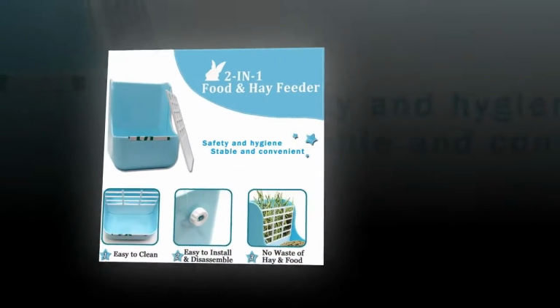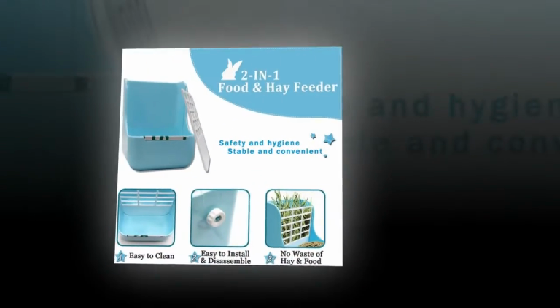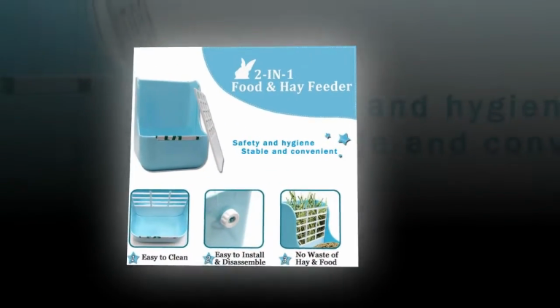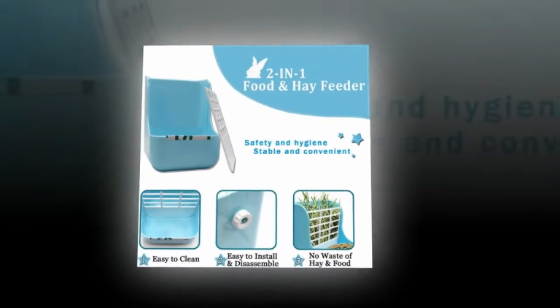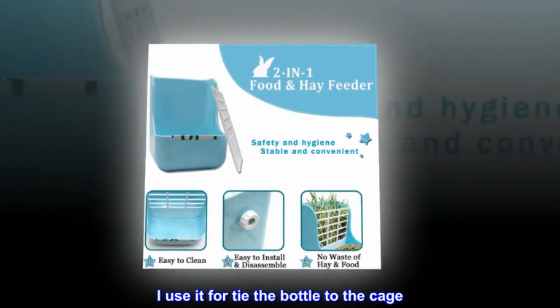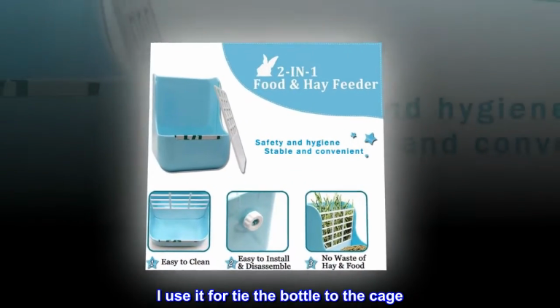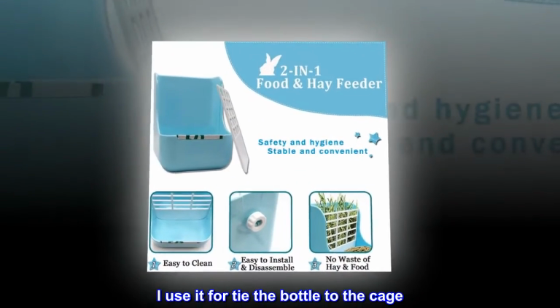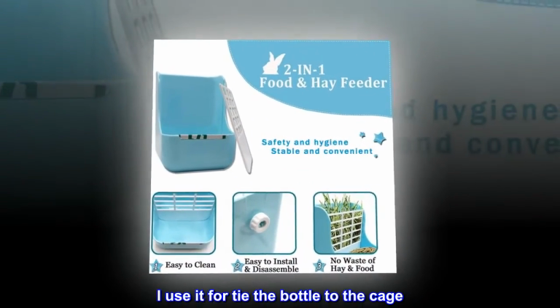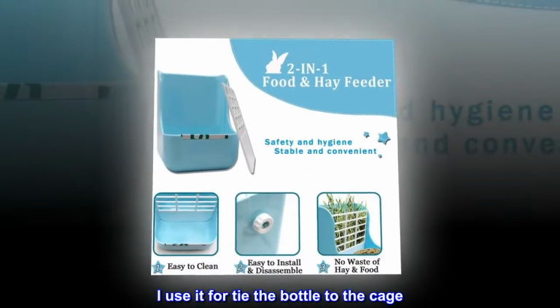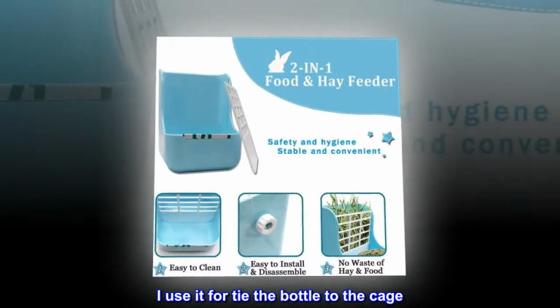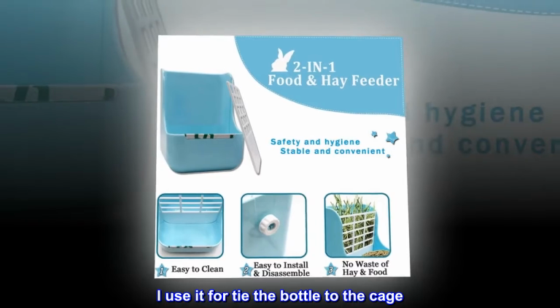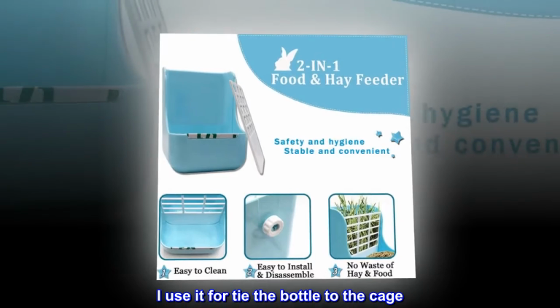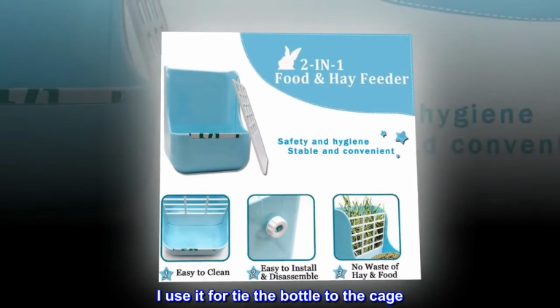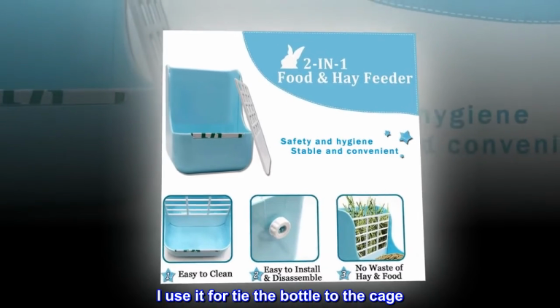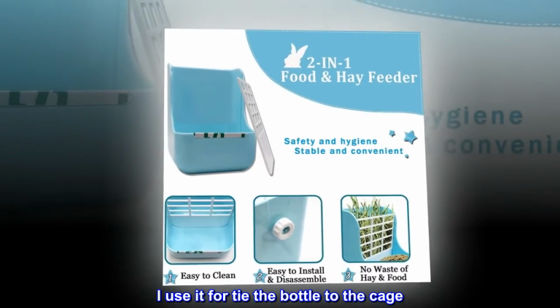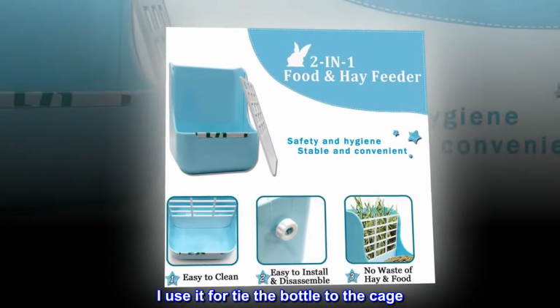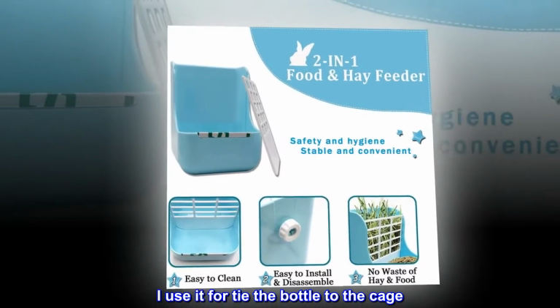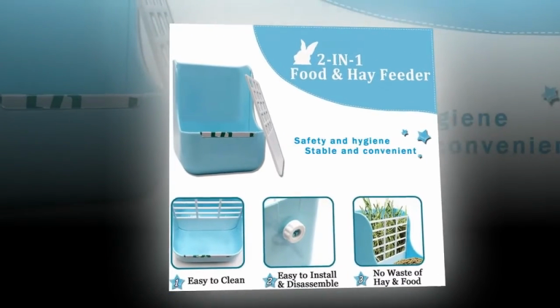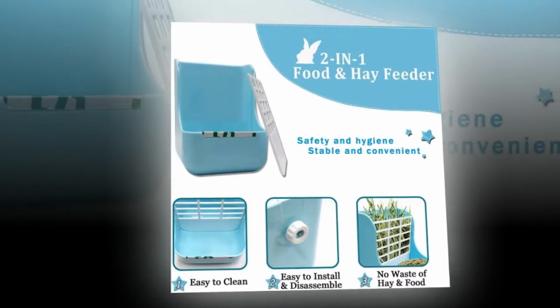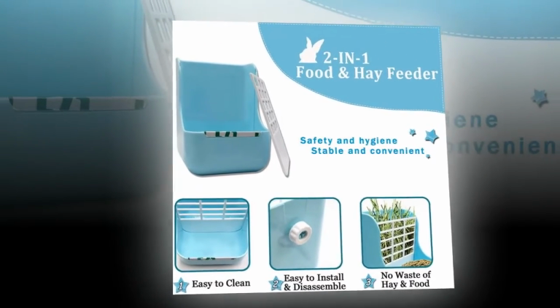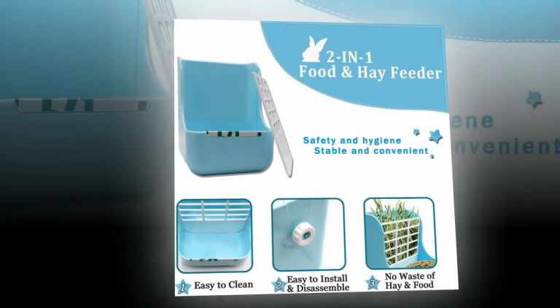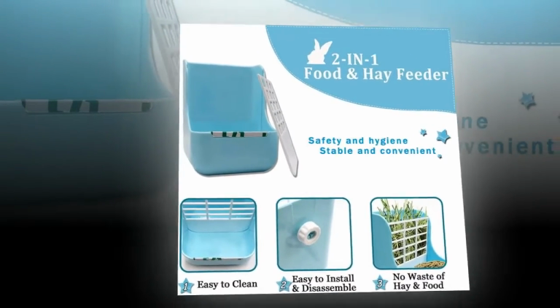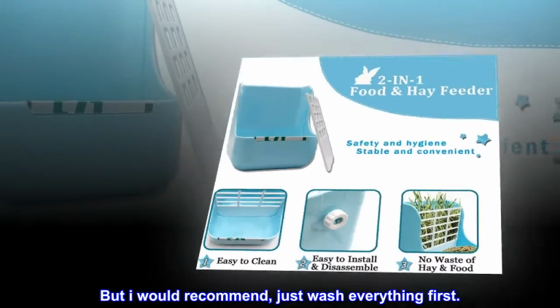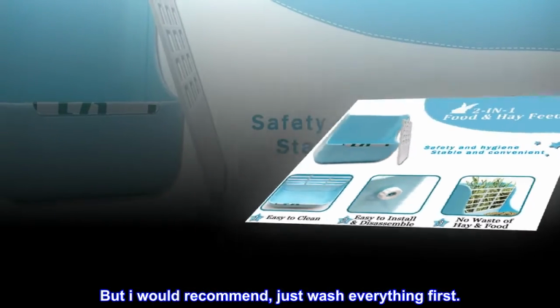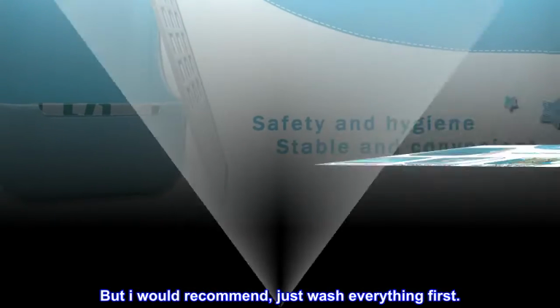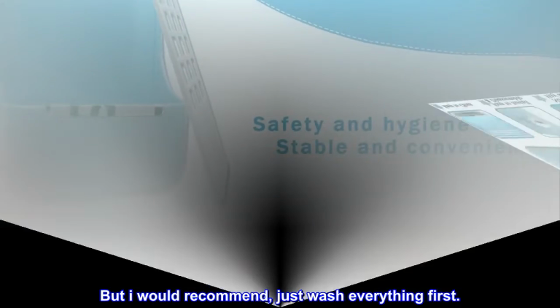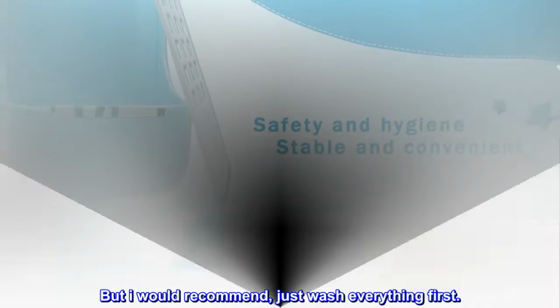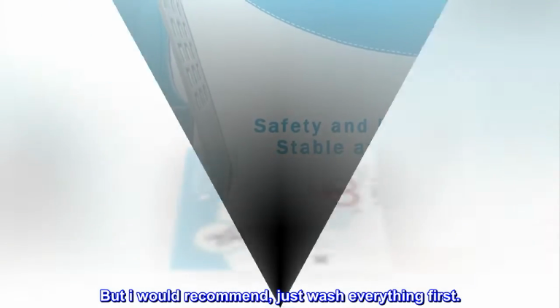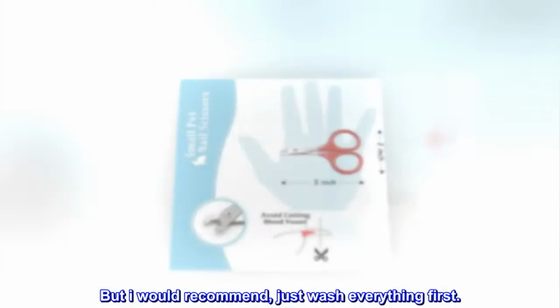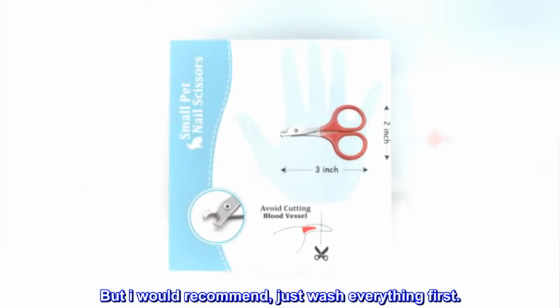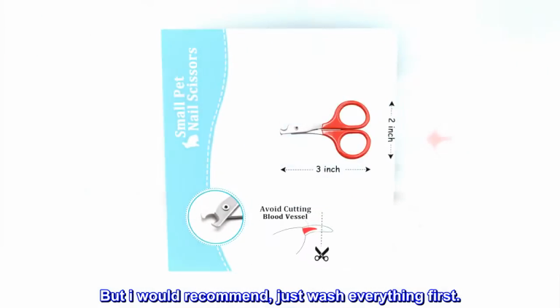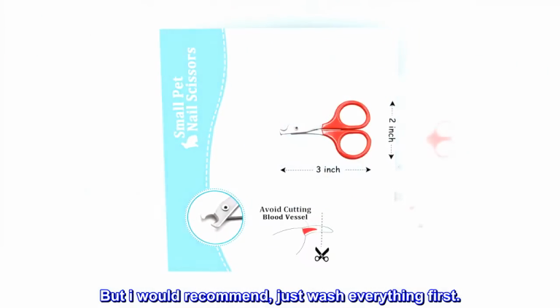I use it to tie the bottle to the cage. But I would recommend — just wash everything first.